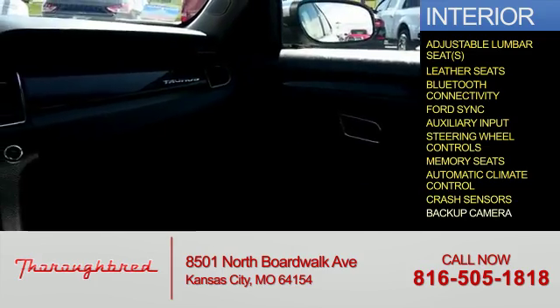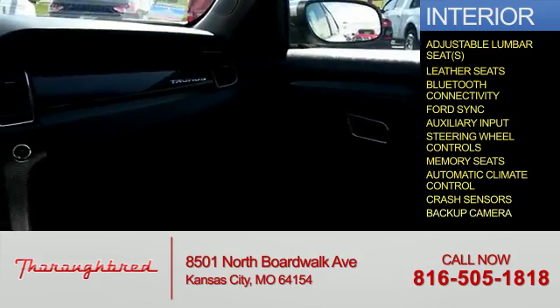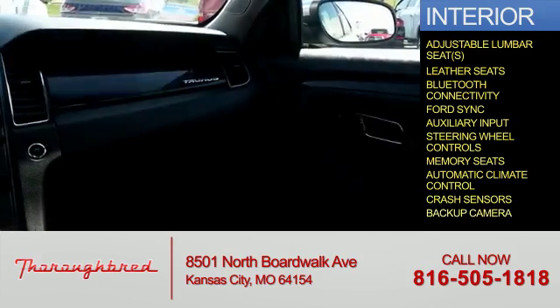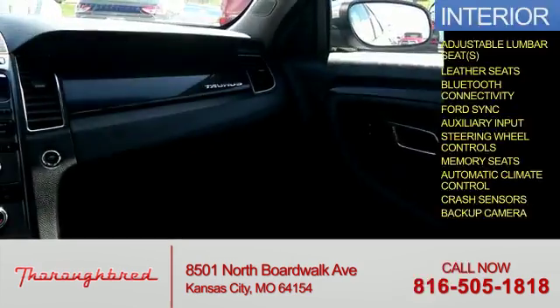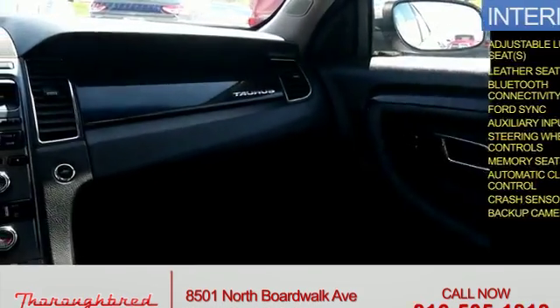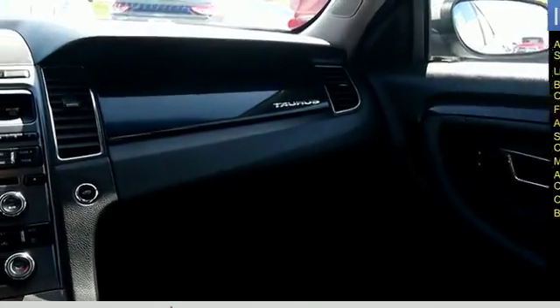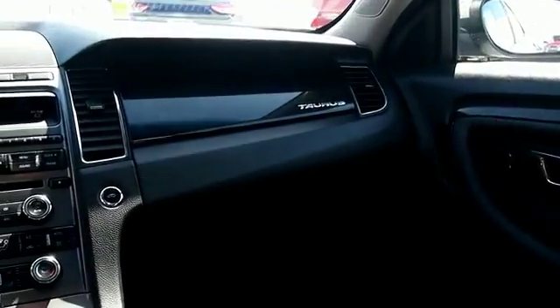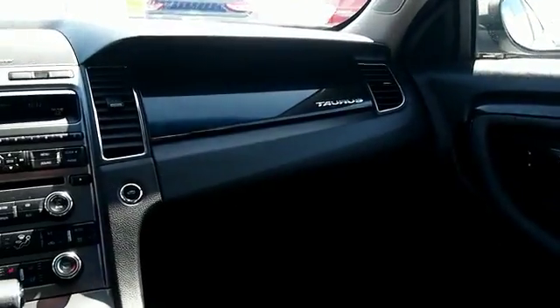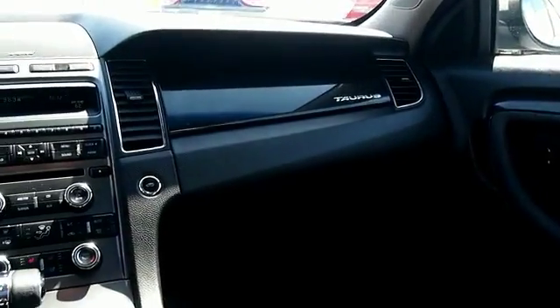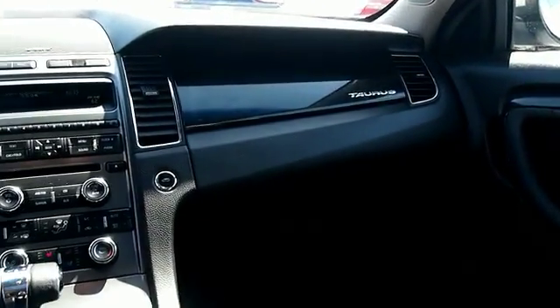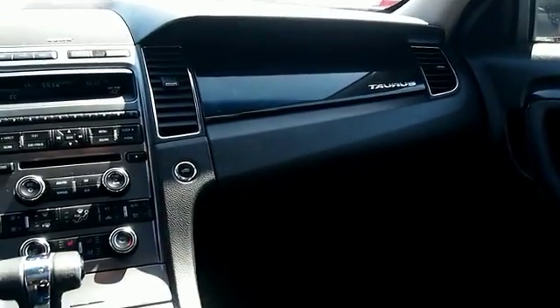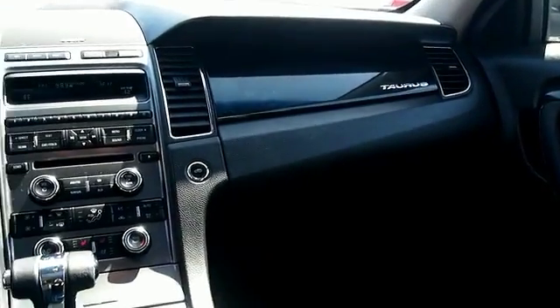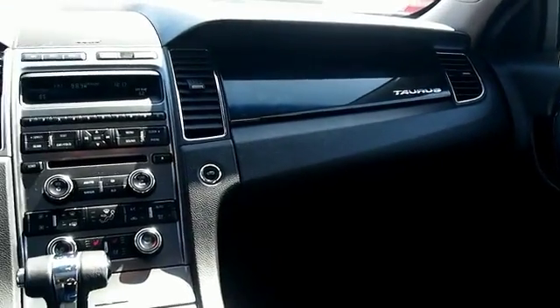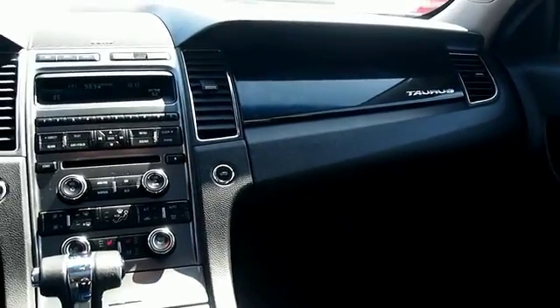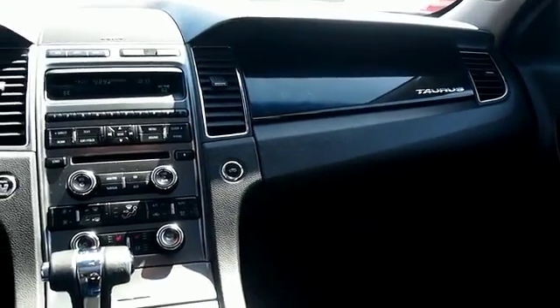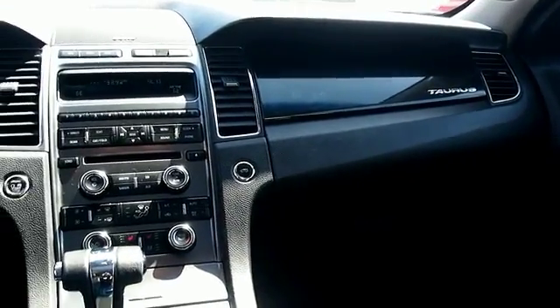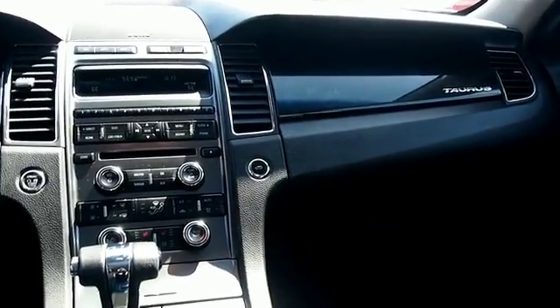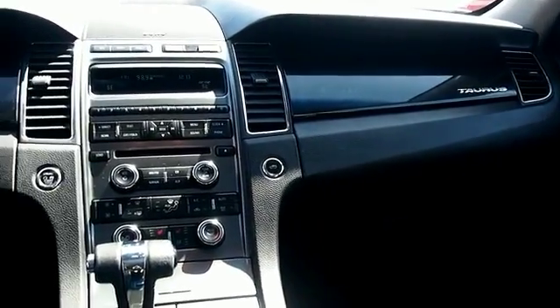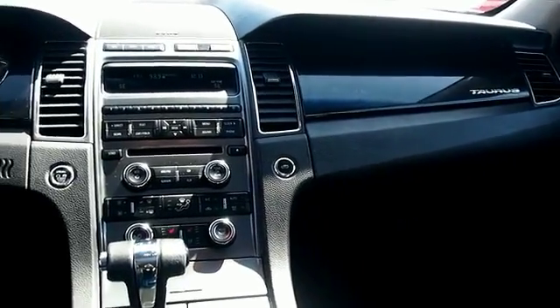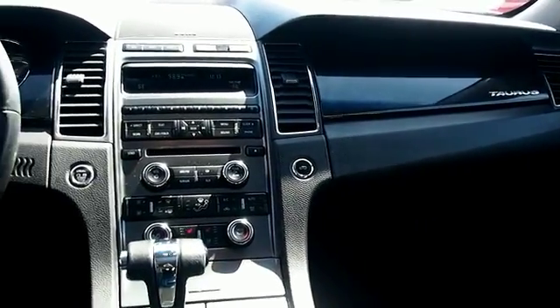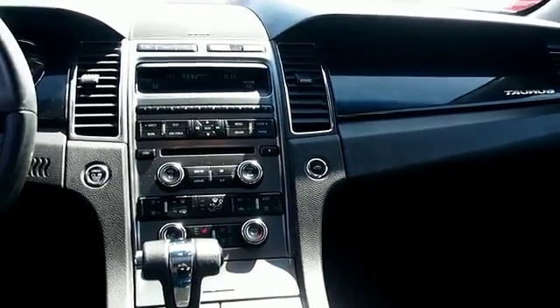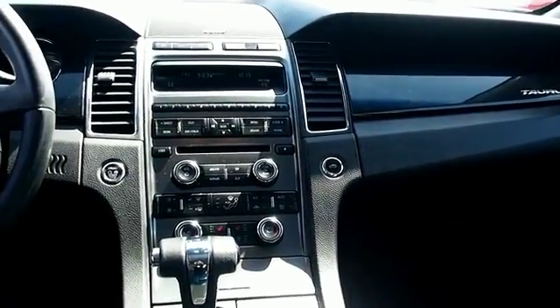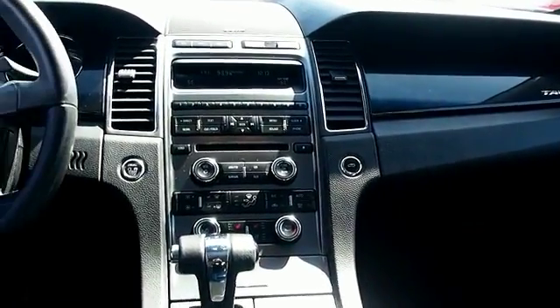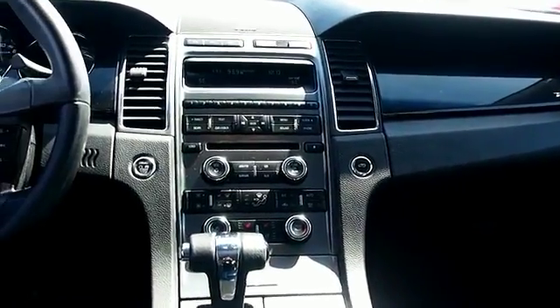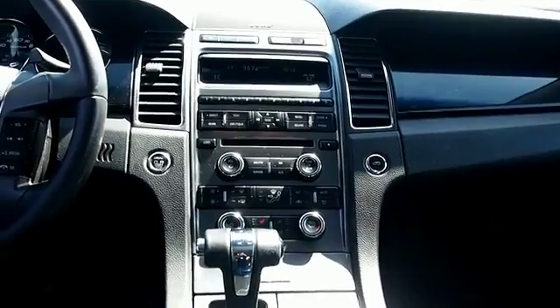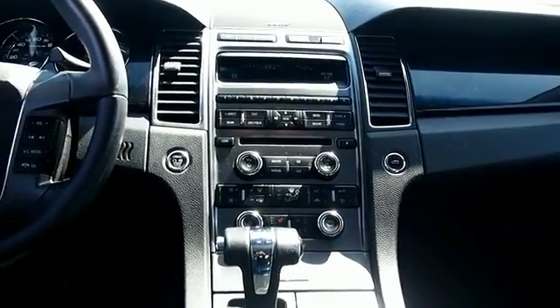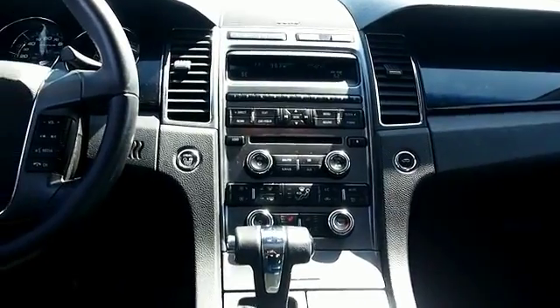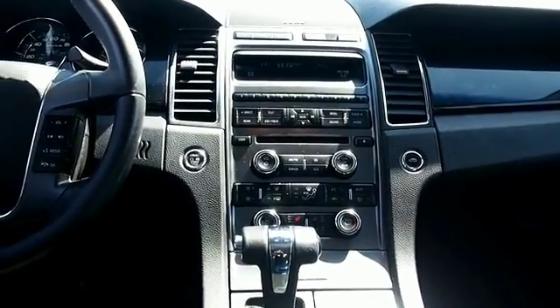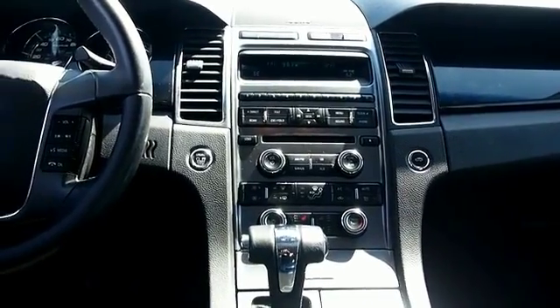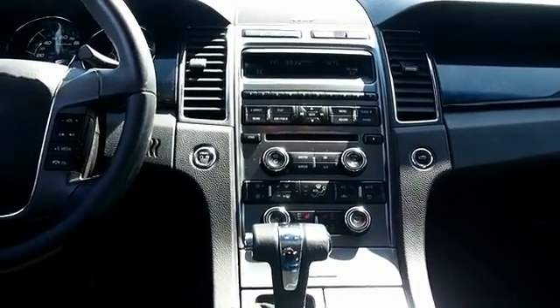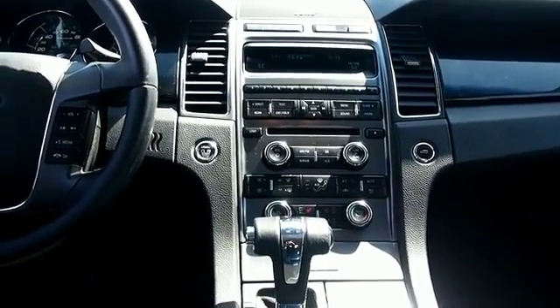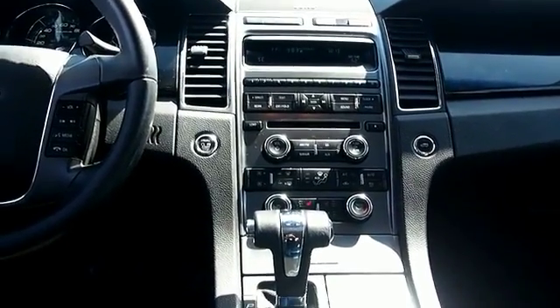A backup camera. Let us put you in the driver's seat today. Call or click to contact us.